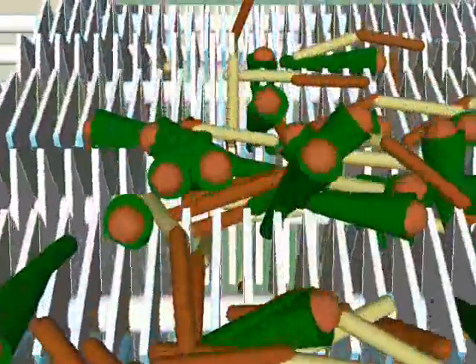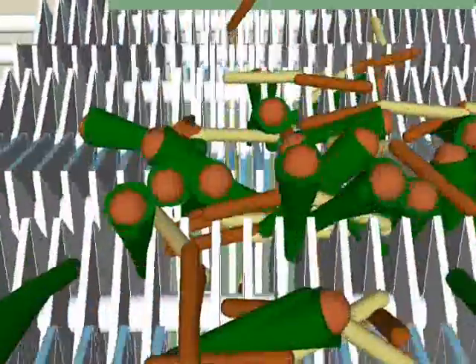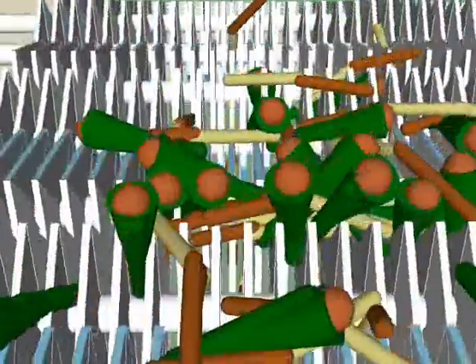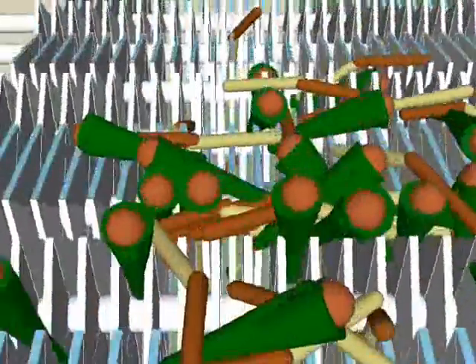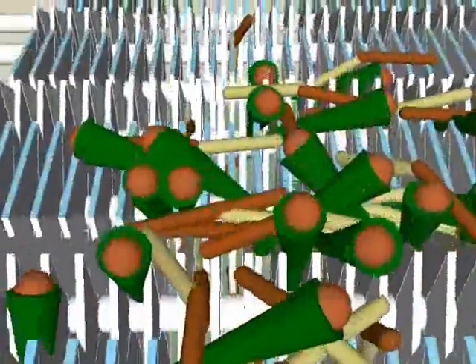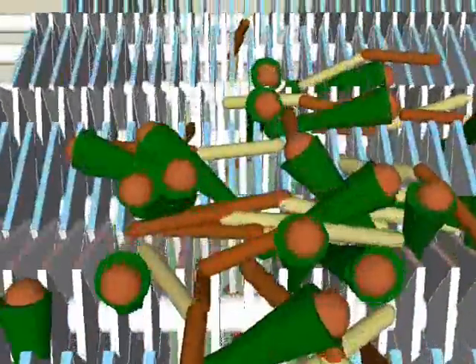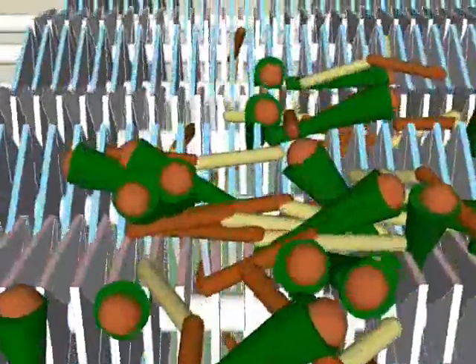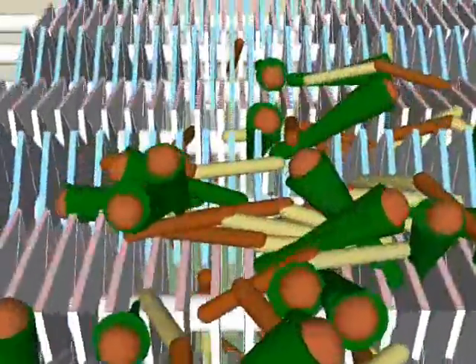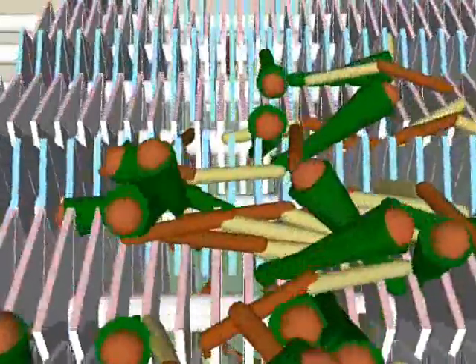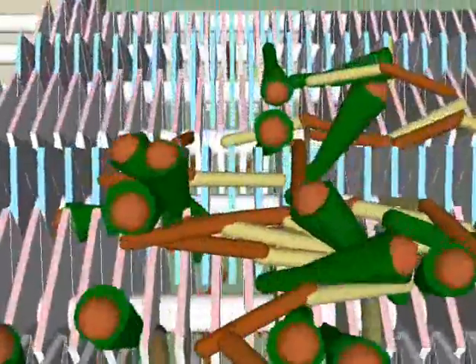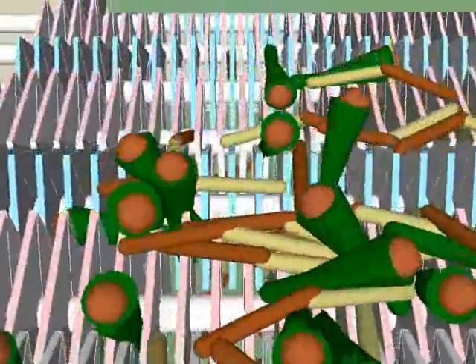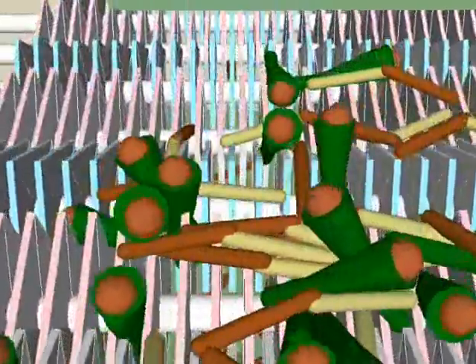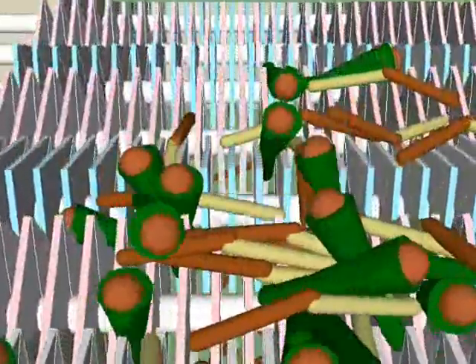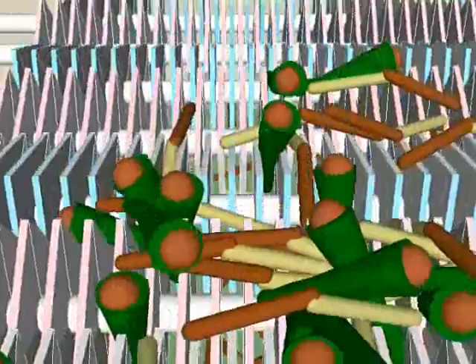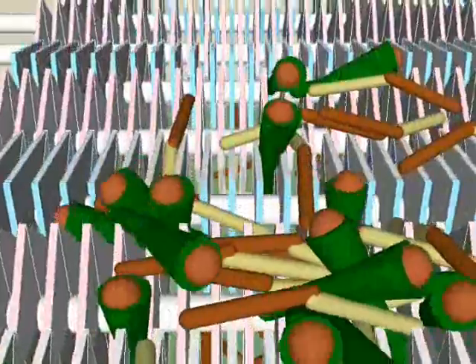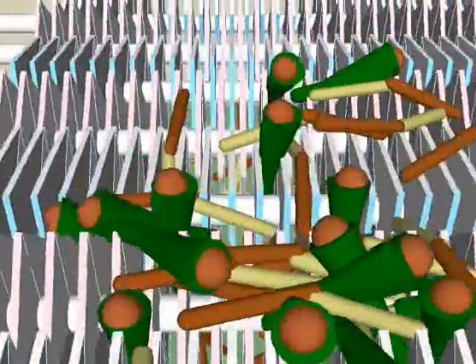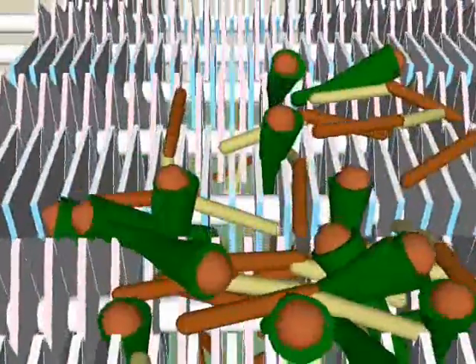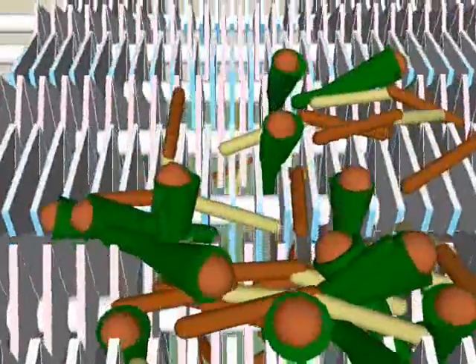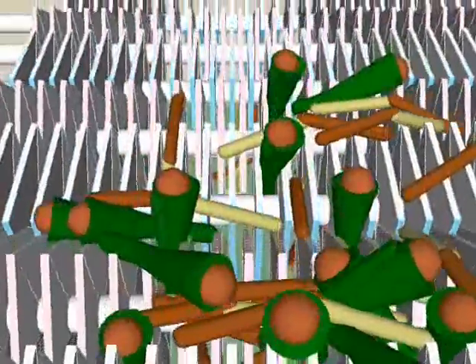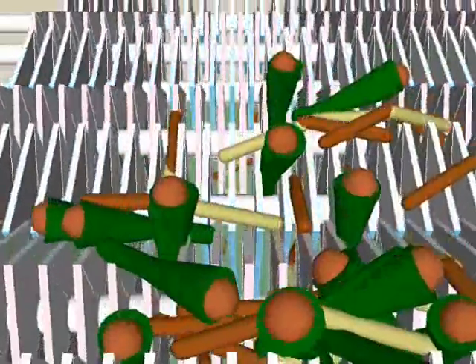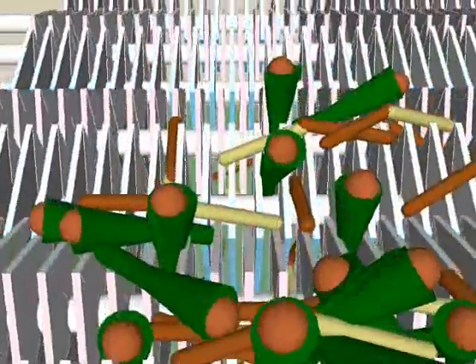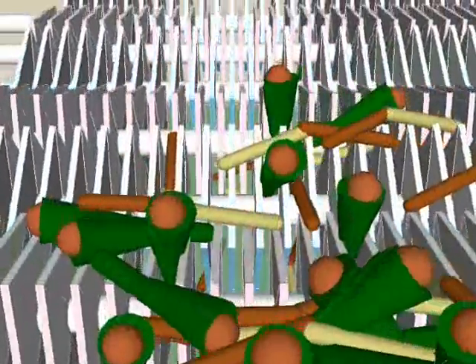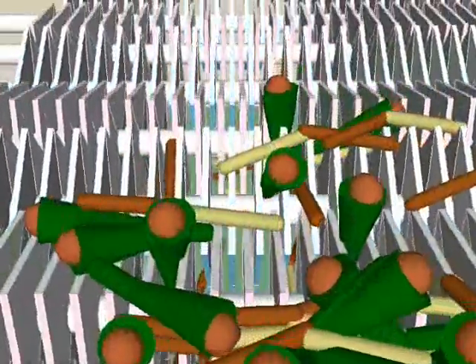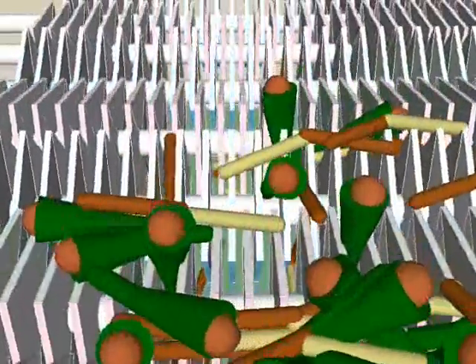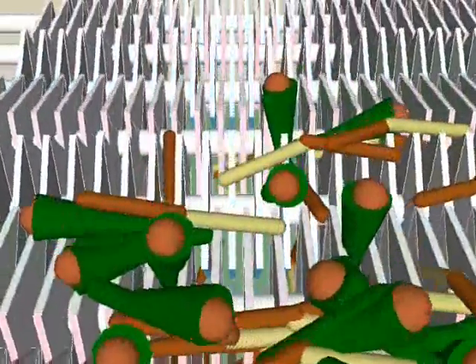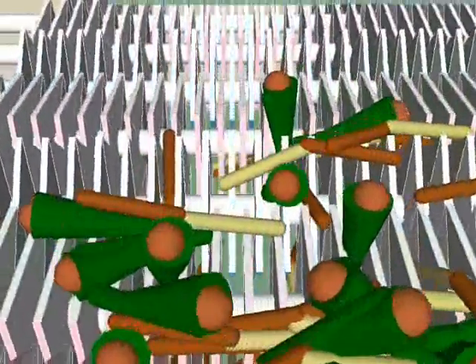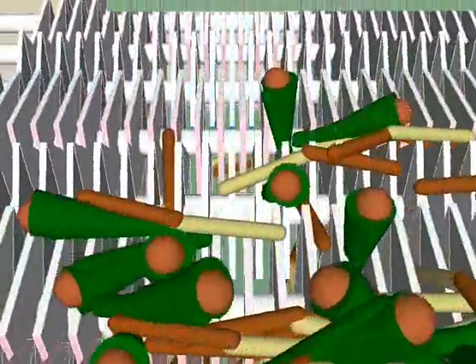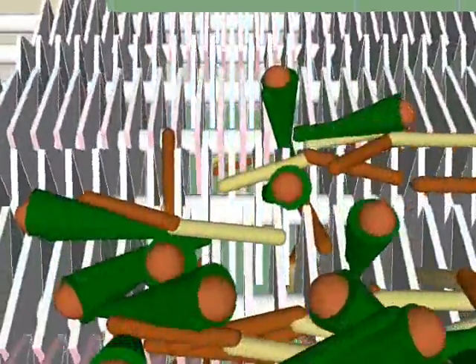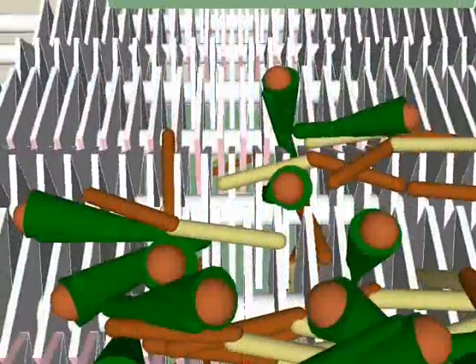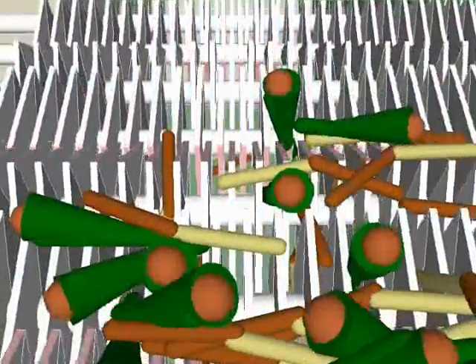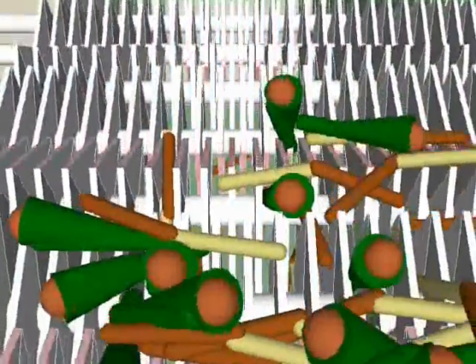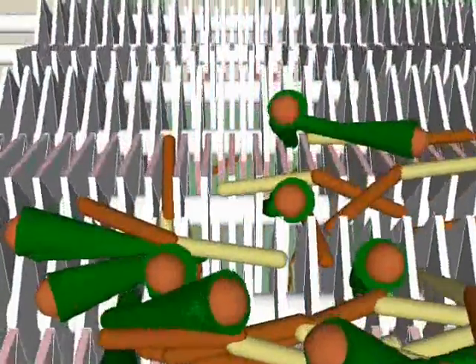Simulations like these may be used to compare alternative designs in other mechanical systems before building a prototype.